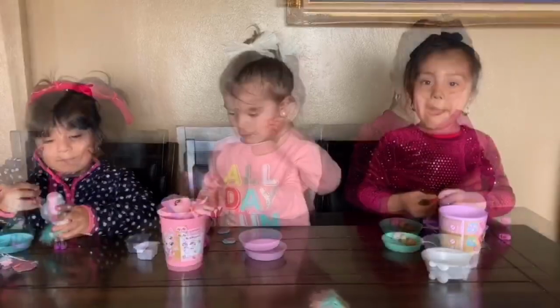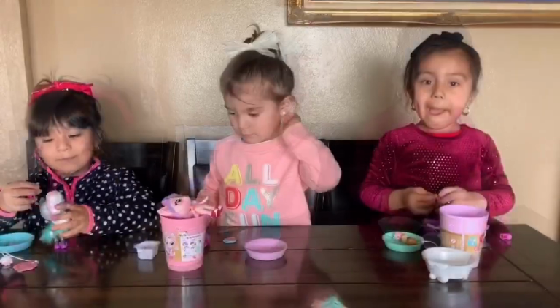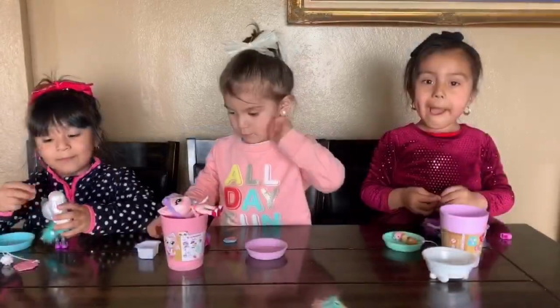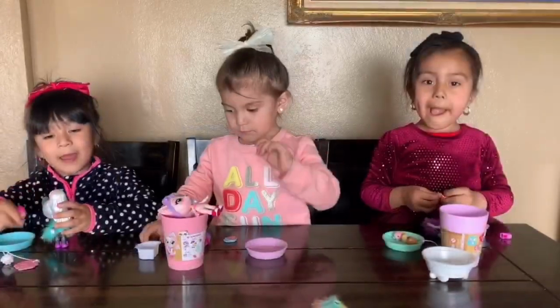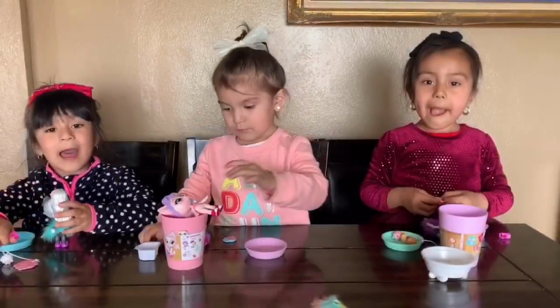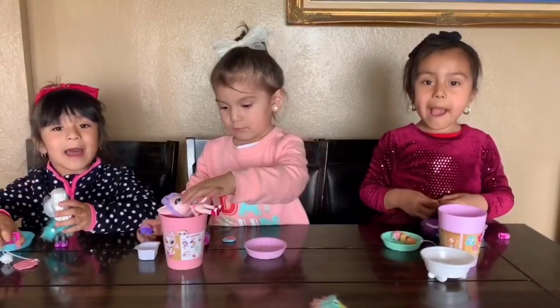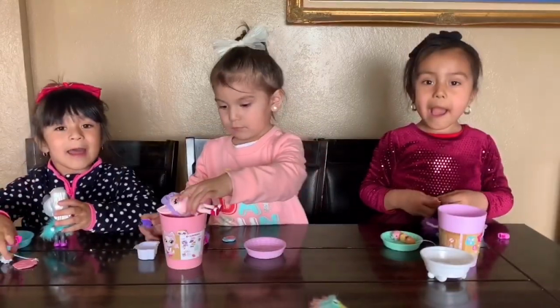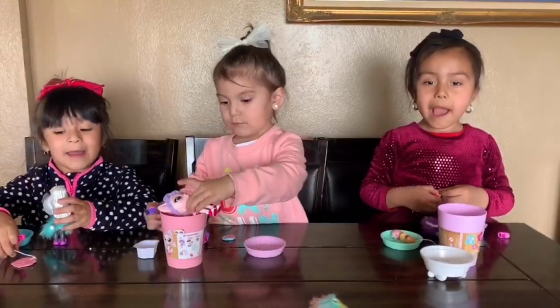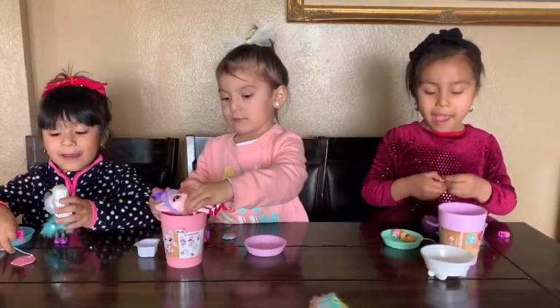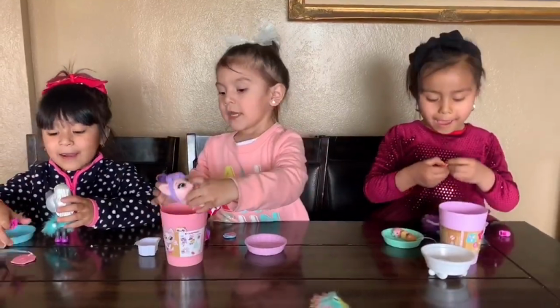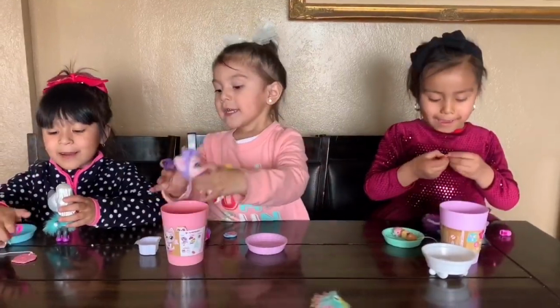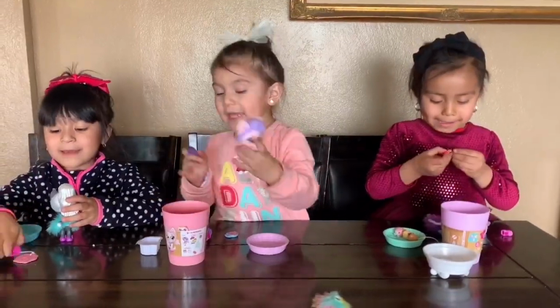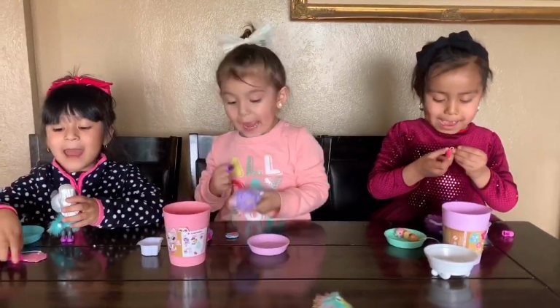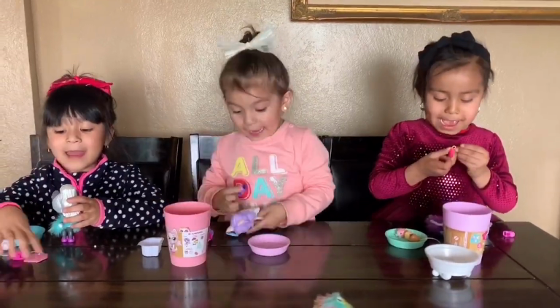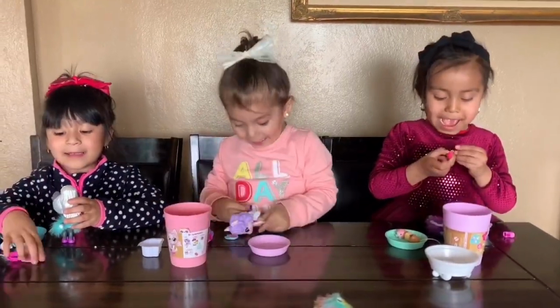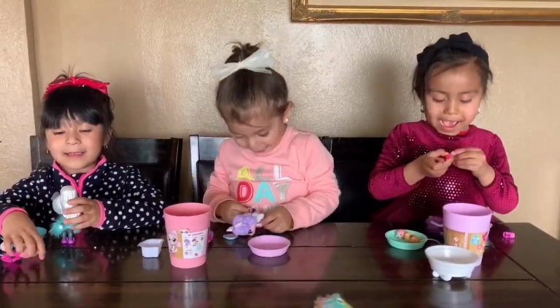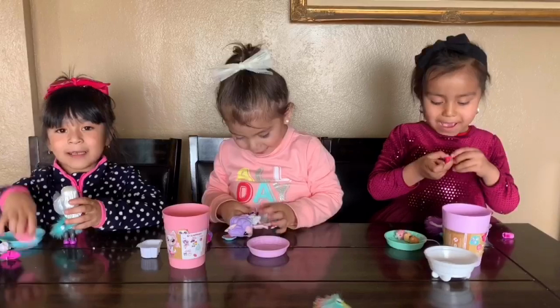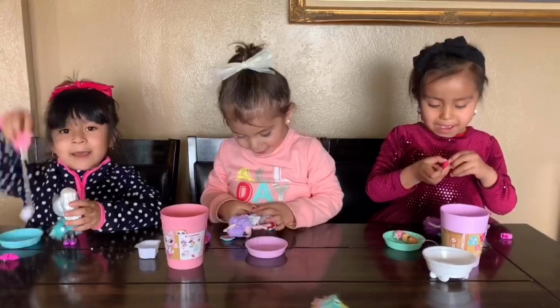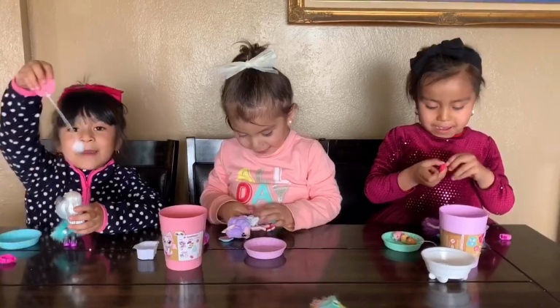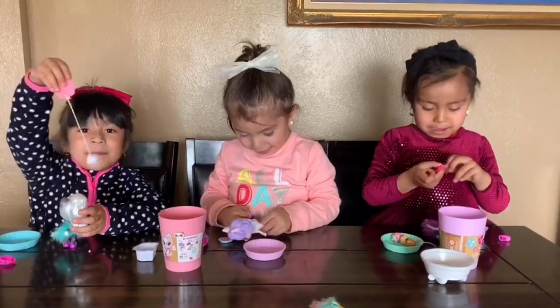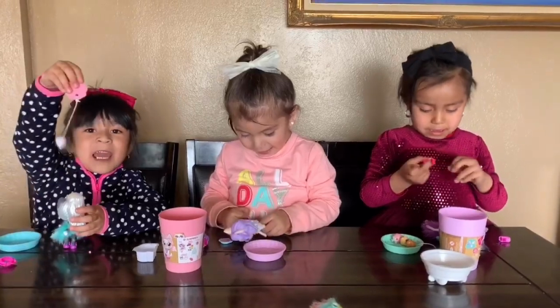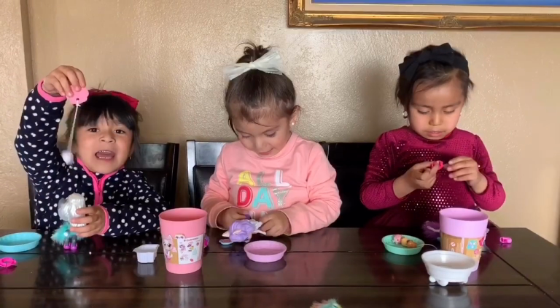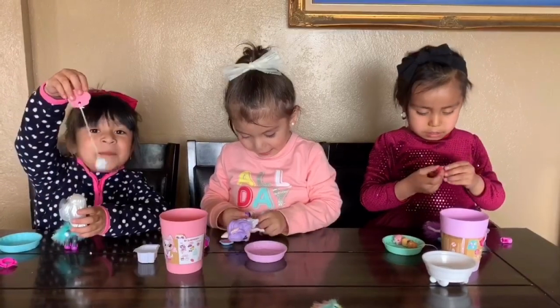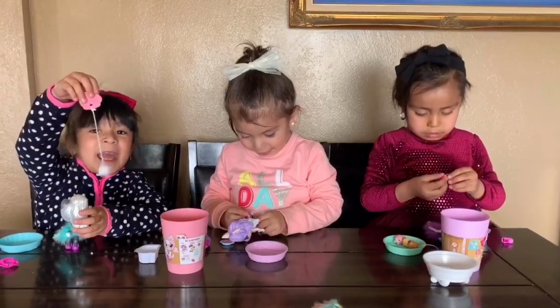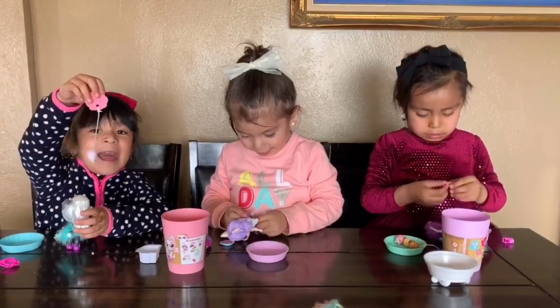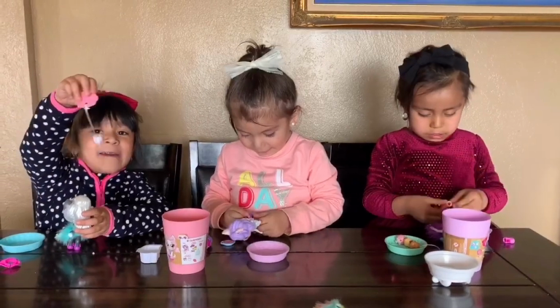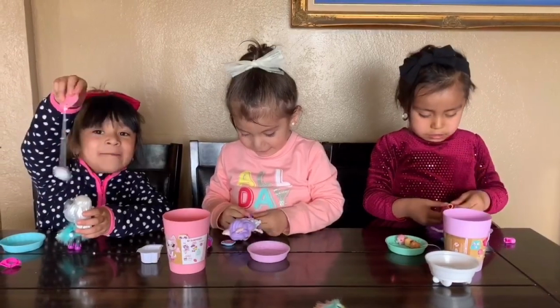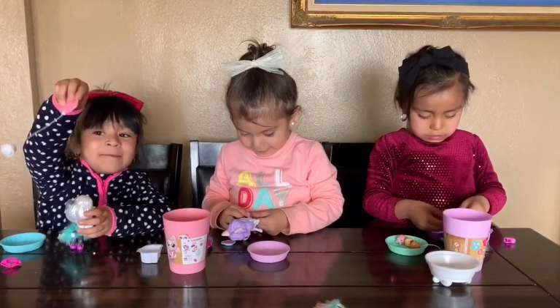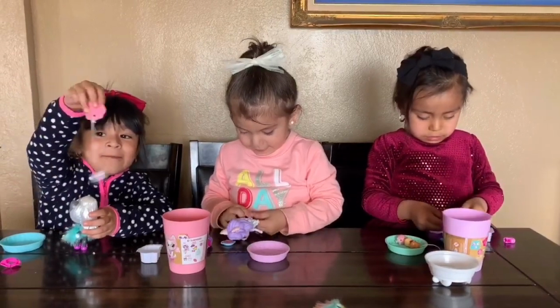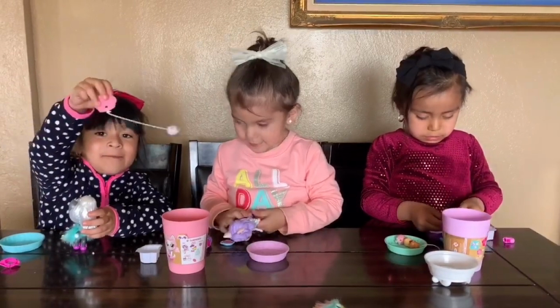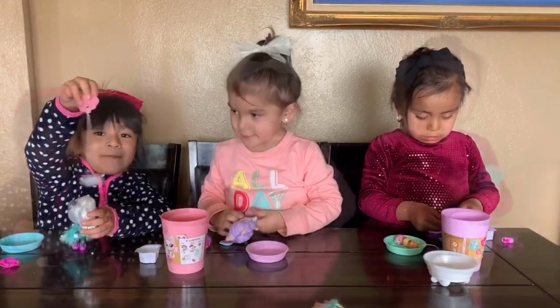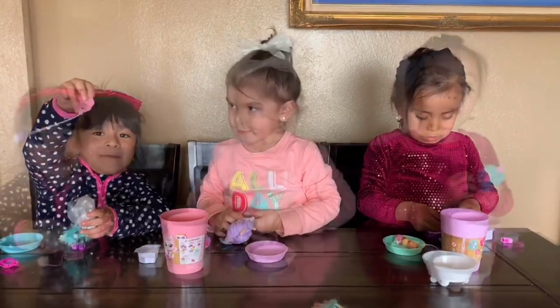Did you girls like your cats? Yeah! So cute.